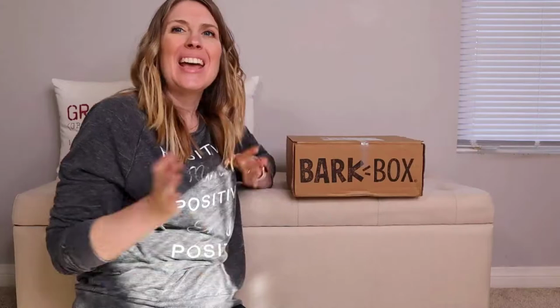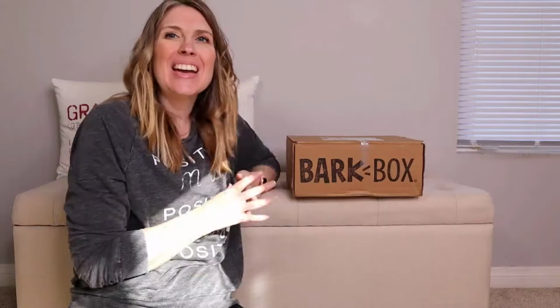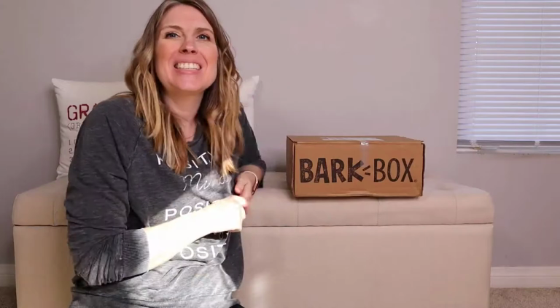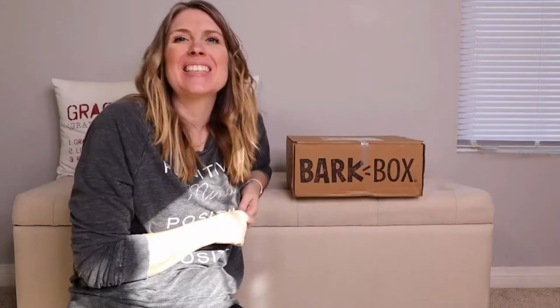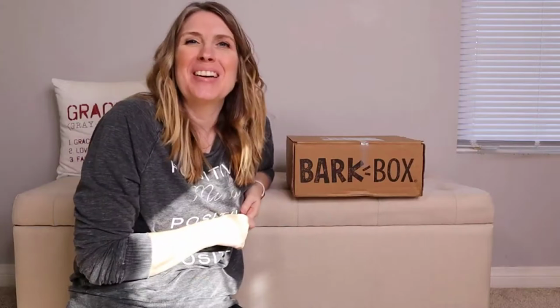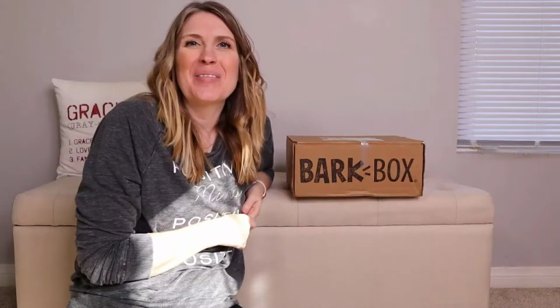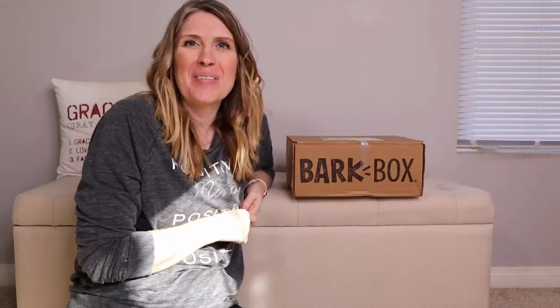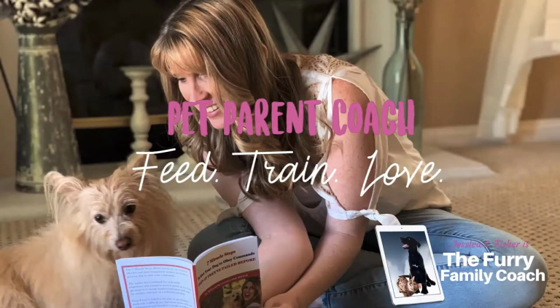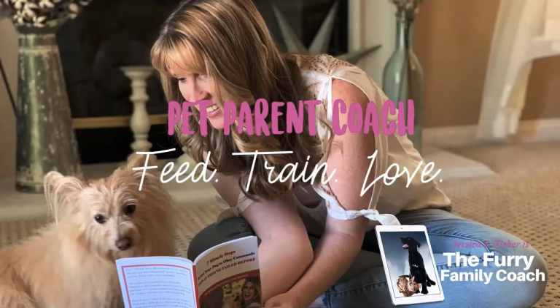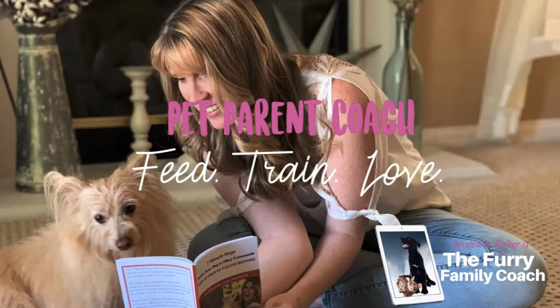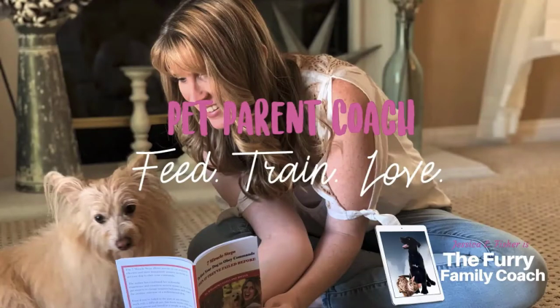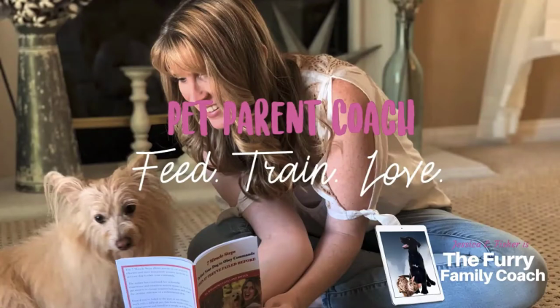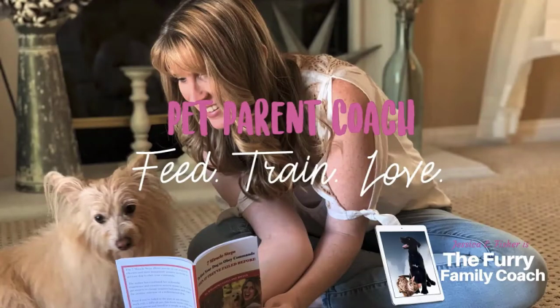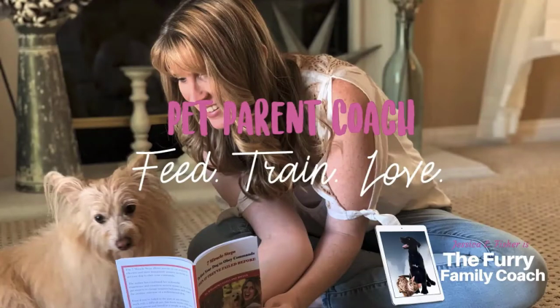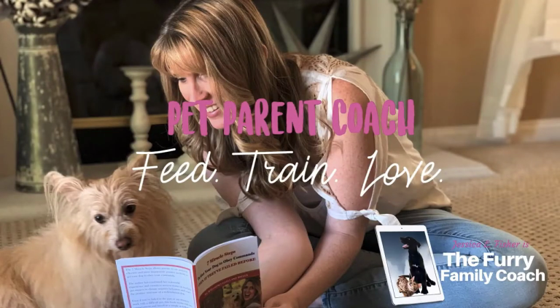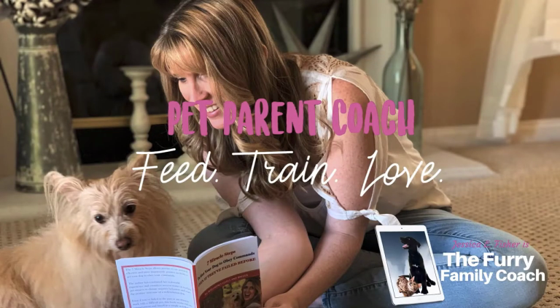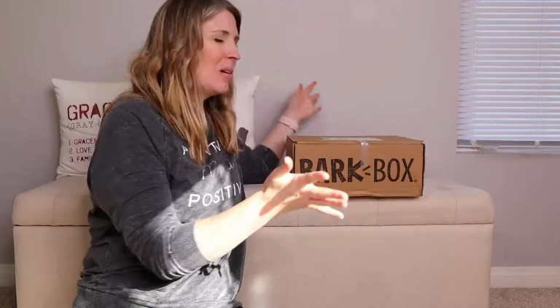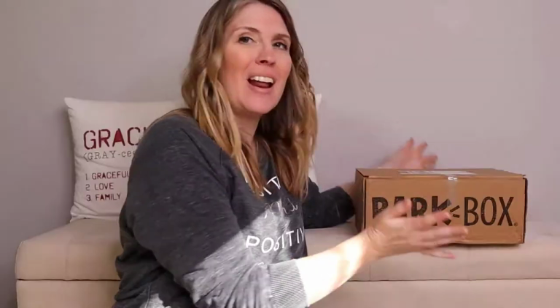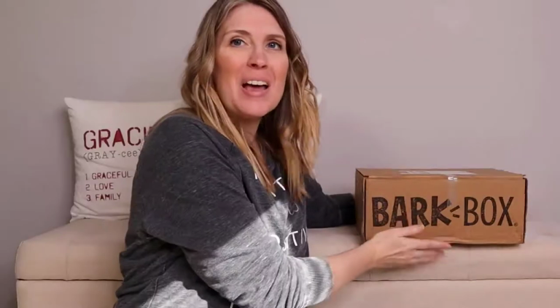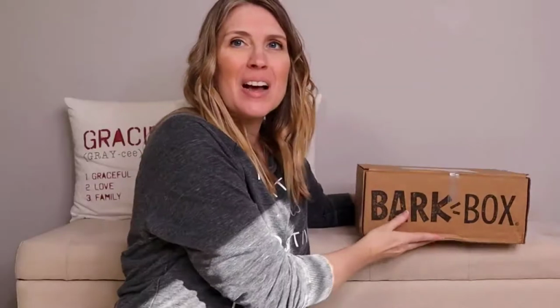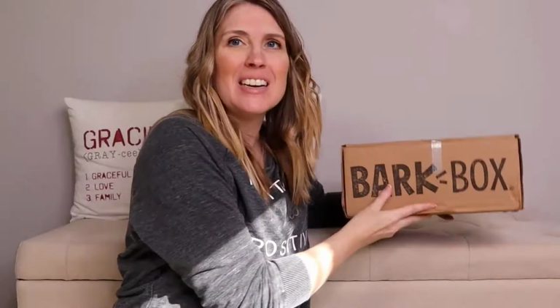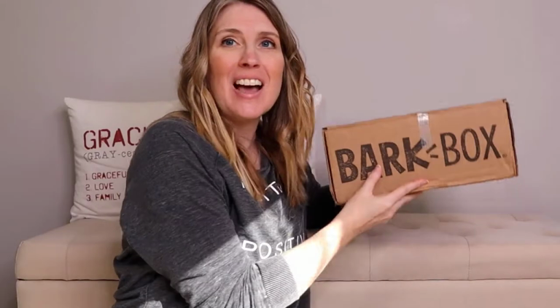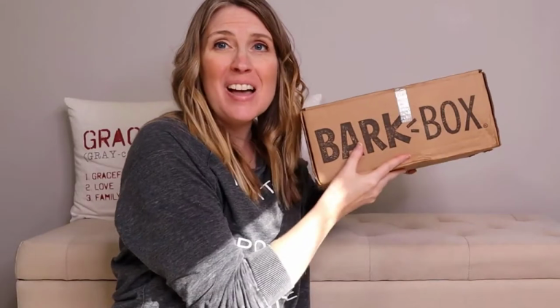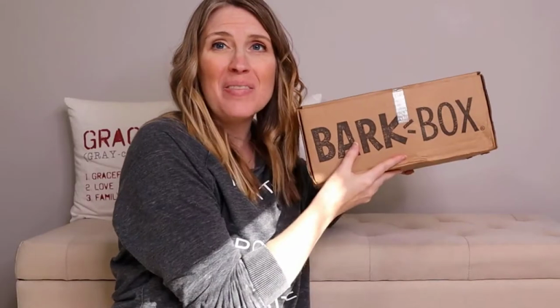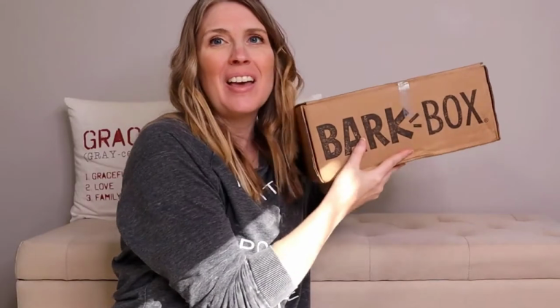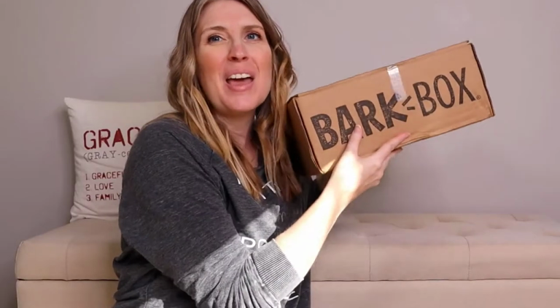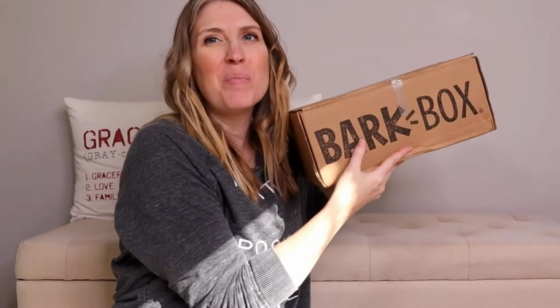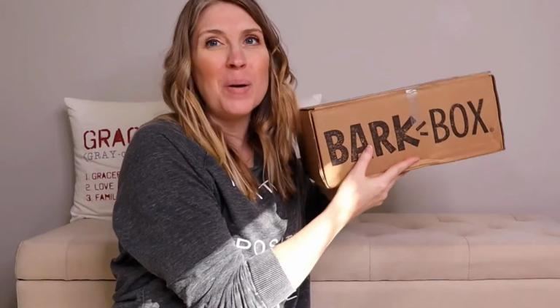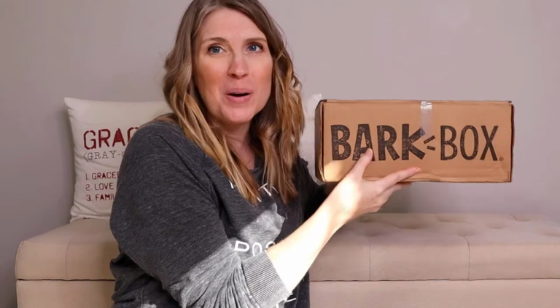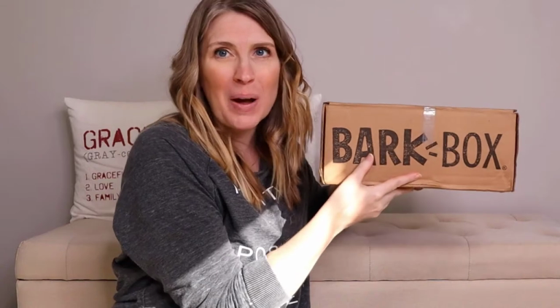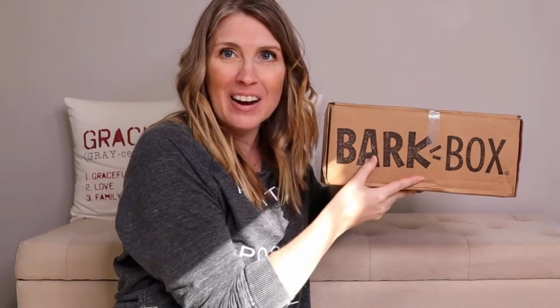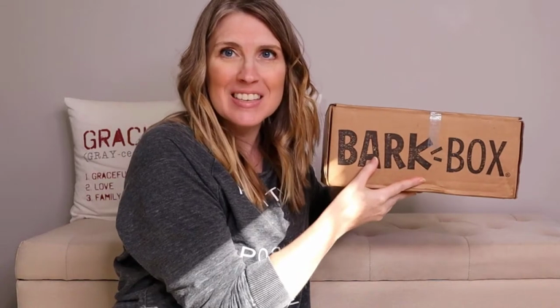Hey guys, Jessica here, the Fray Family Coach, and in today's video we are doing an unboxing of a BarkBox.